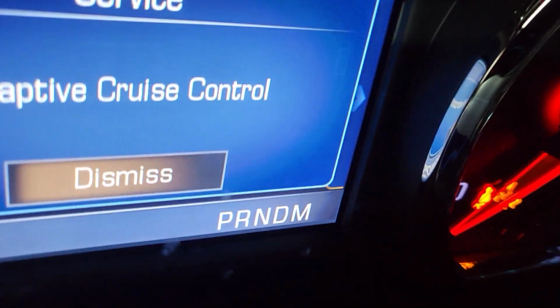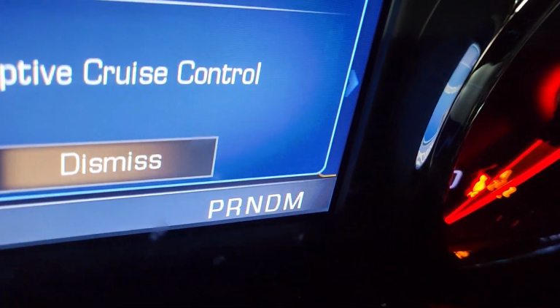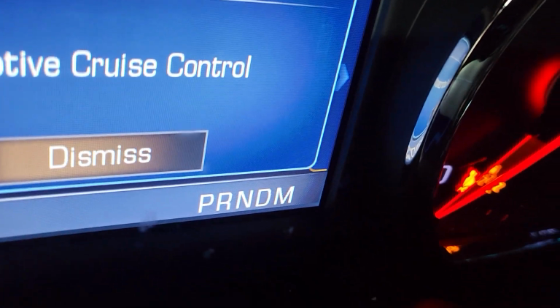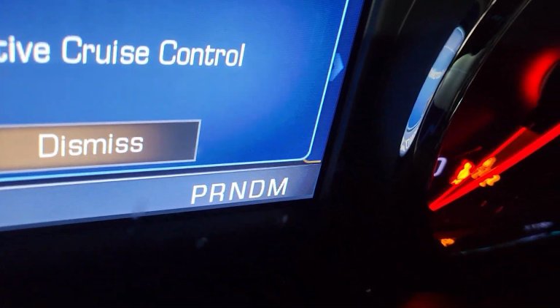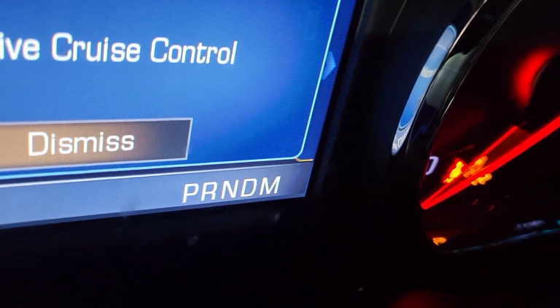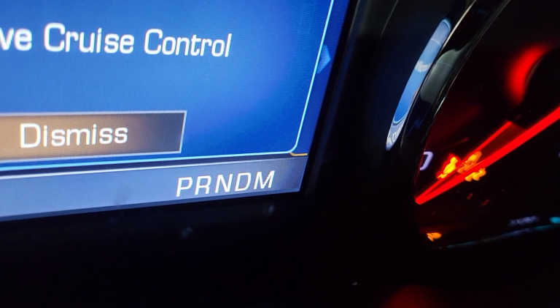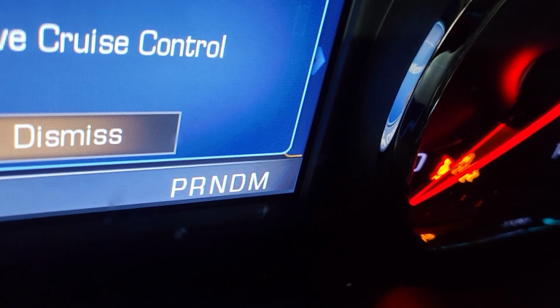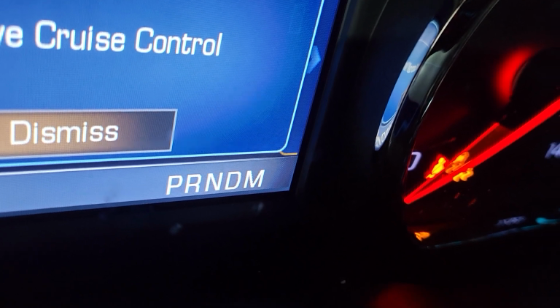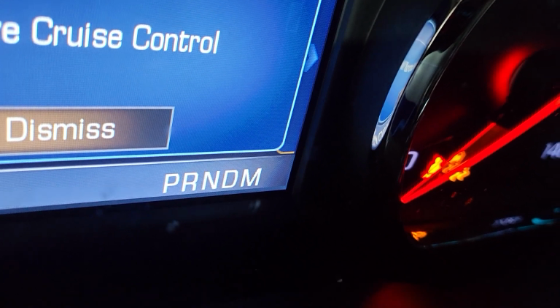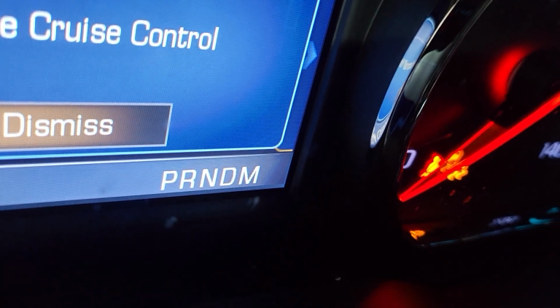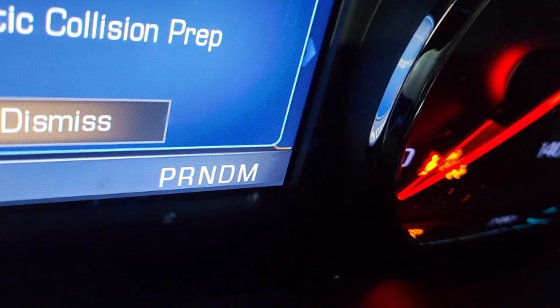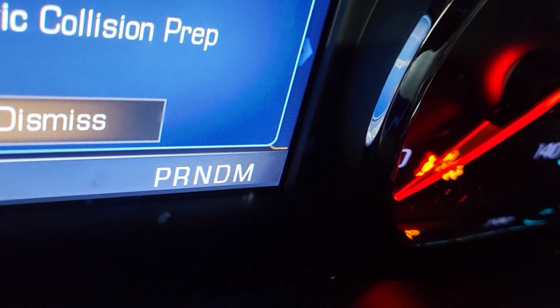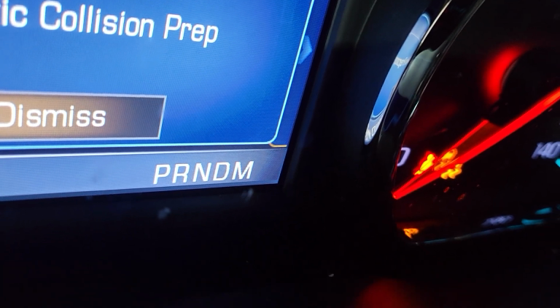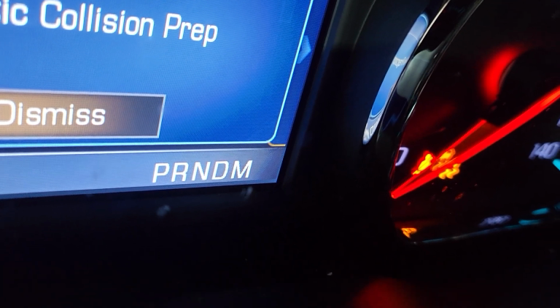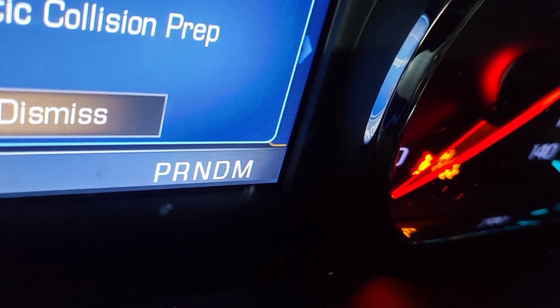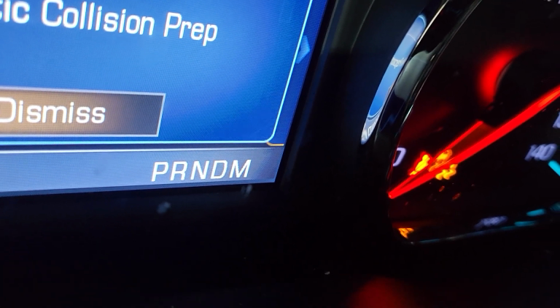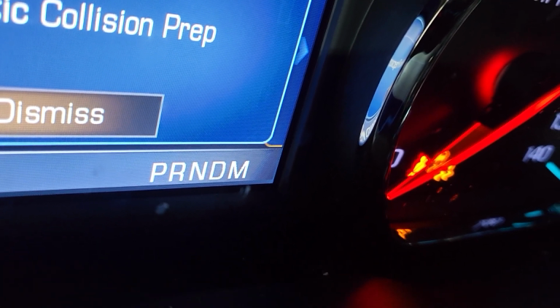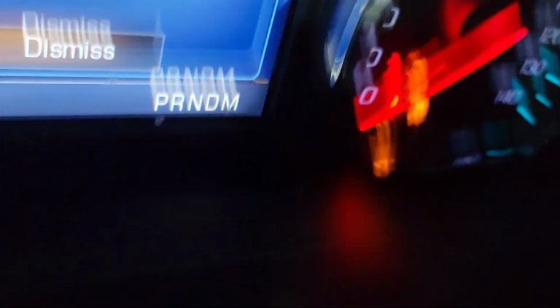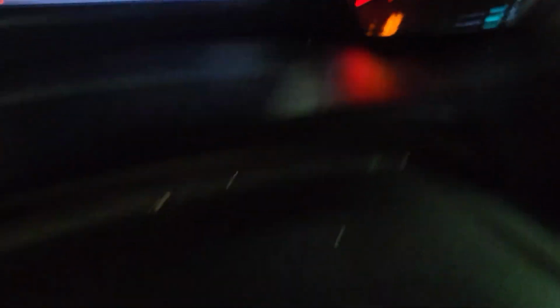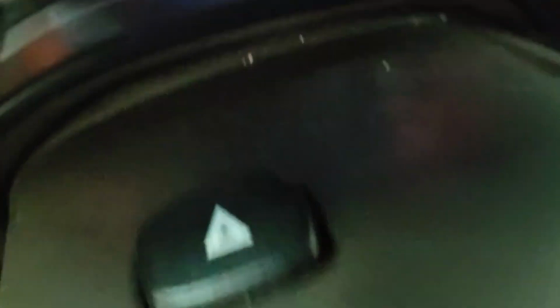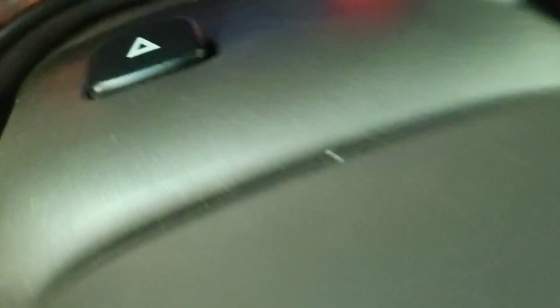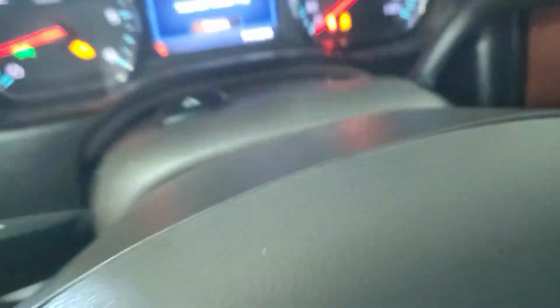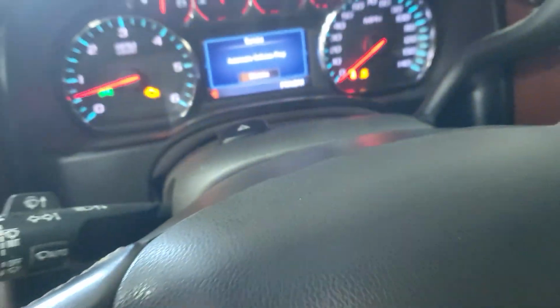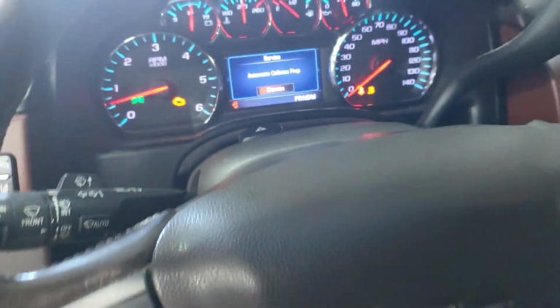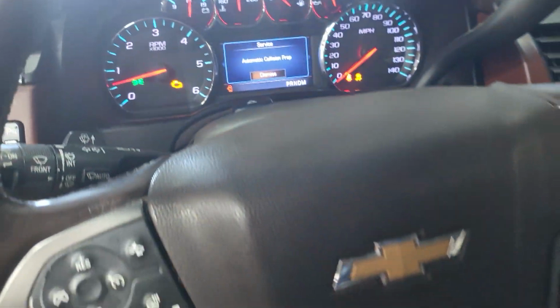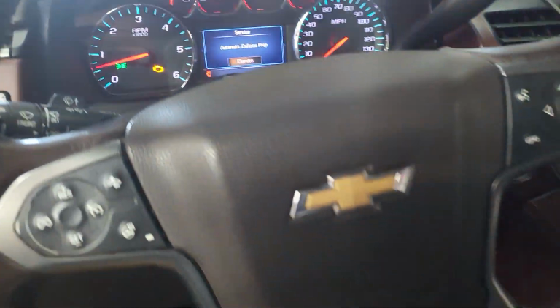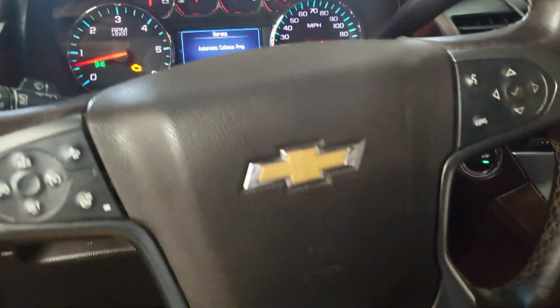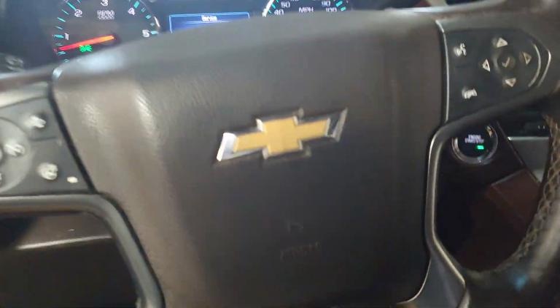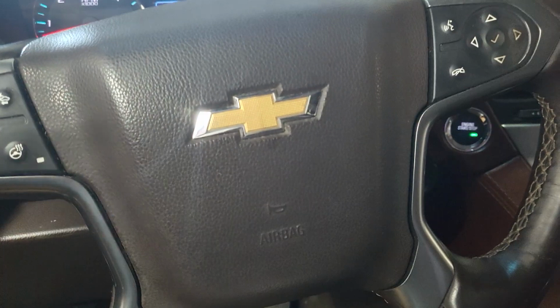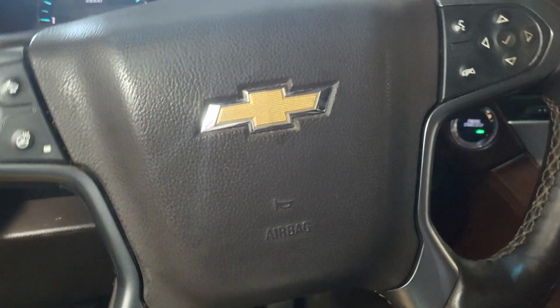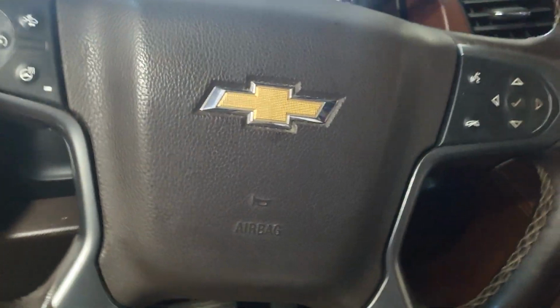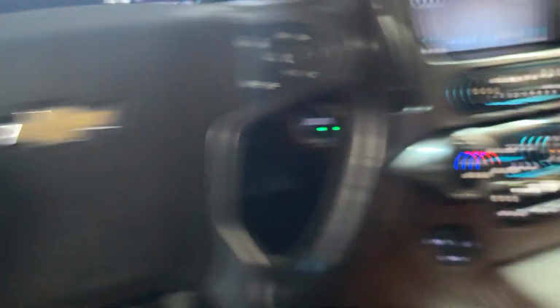You see here — PRNDM. There is no red line under it. So we're going to try to program the transmission.